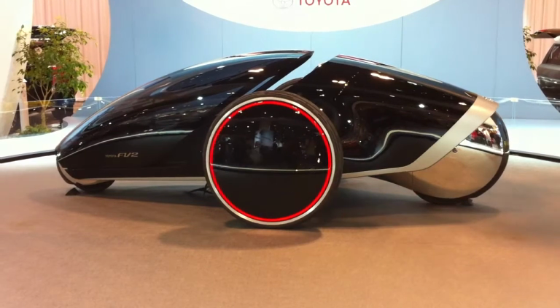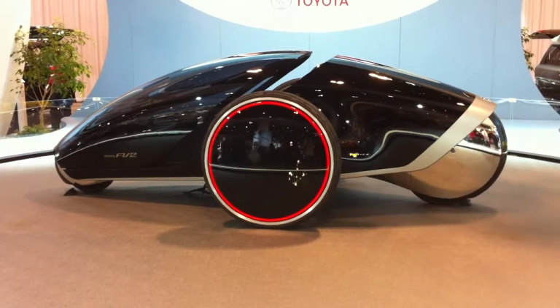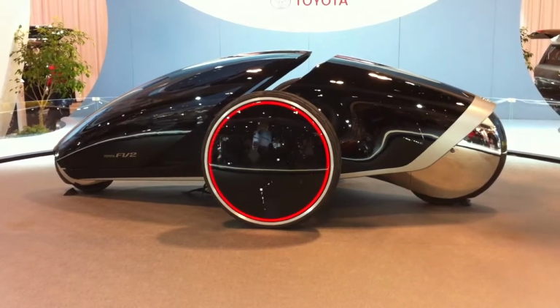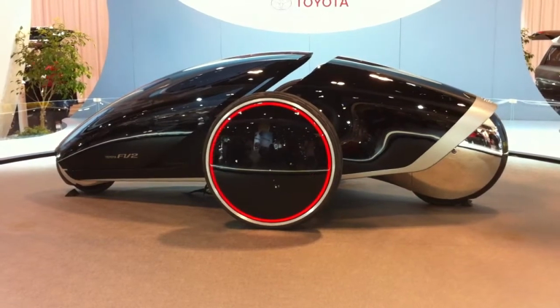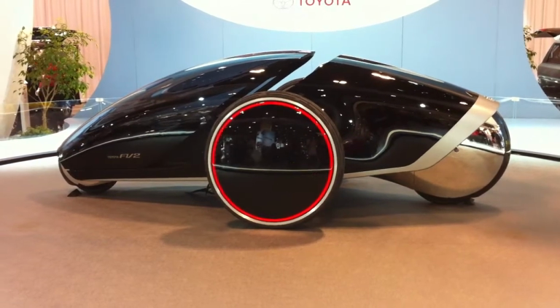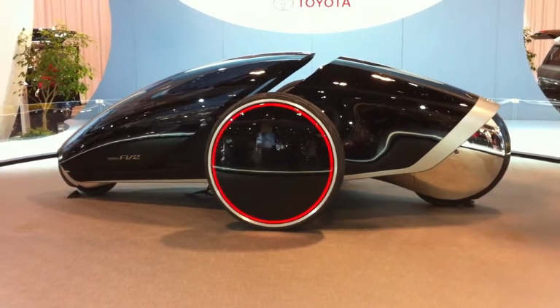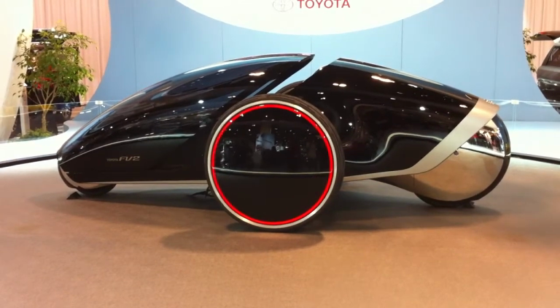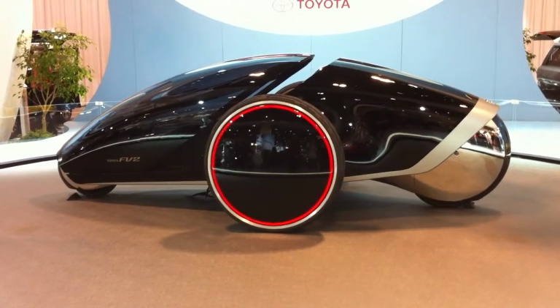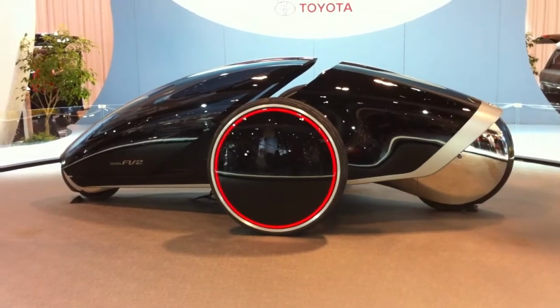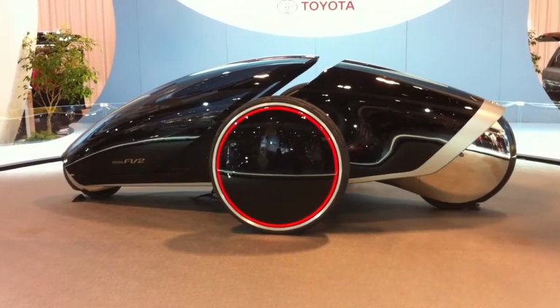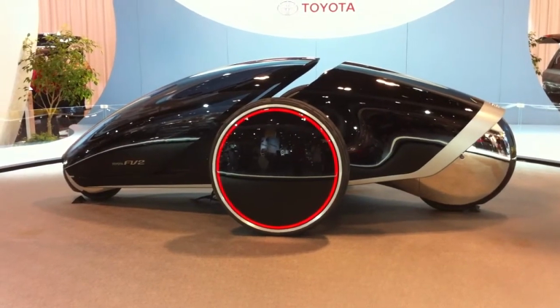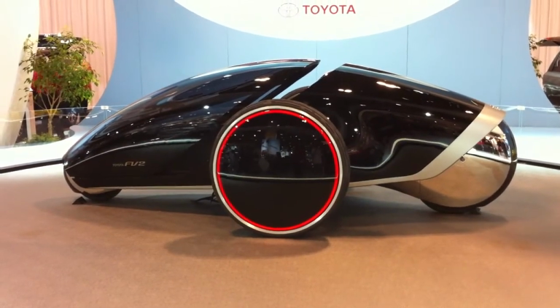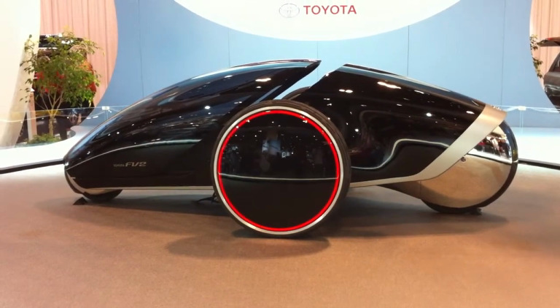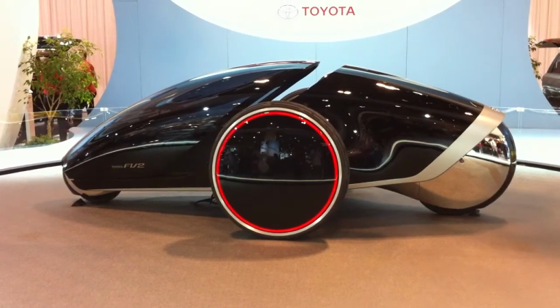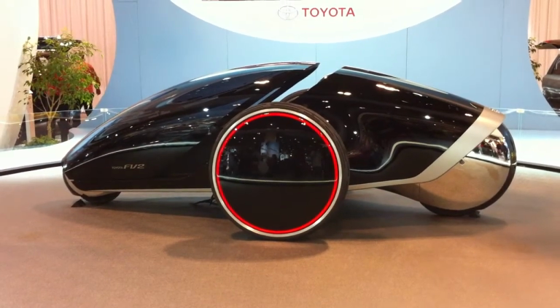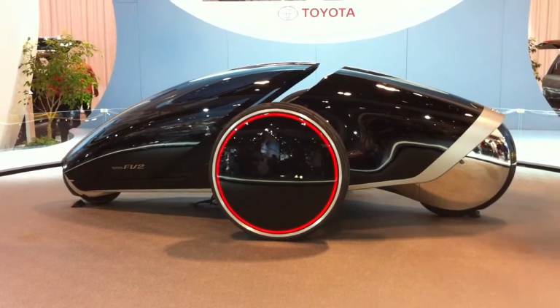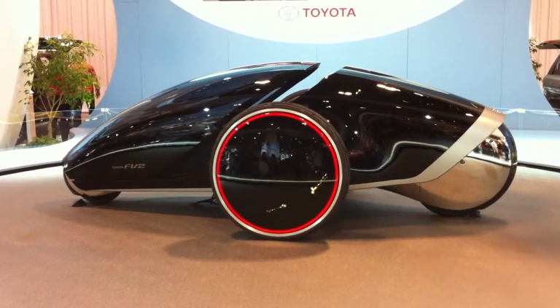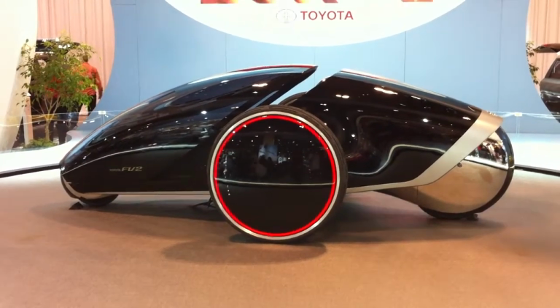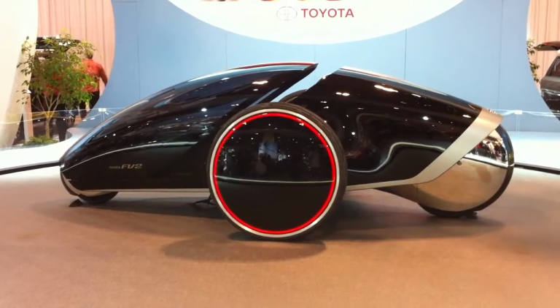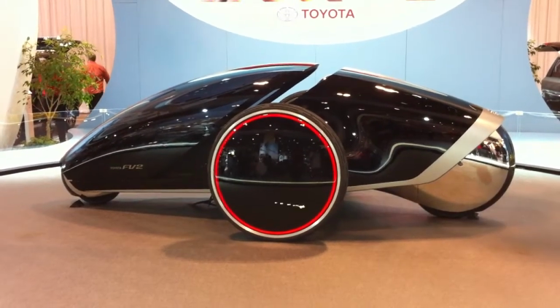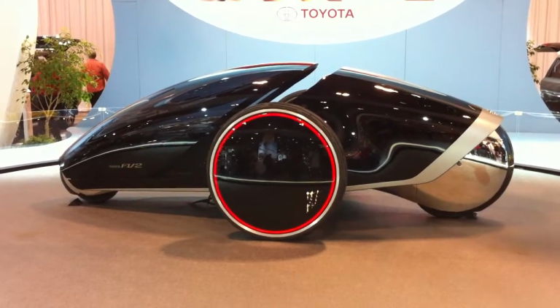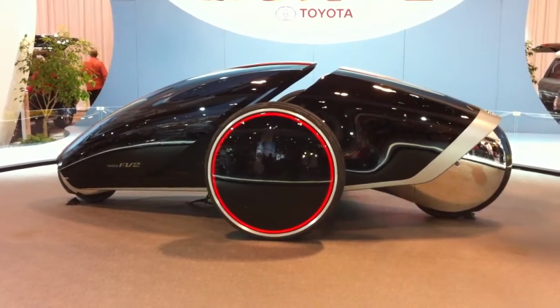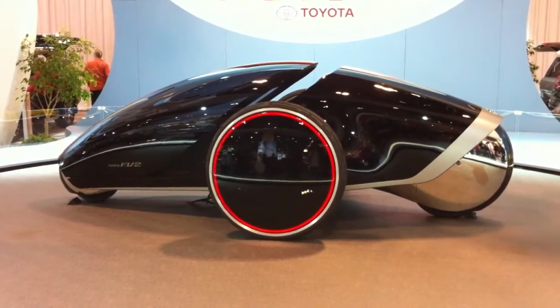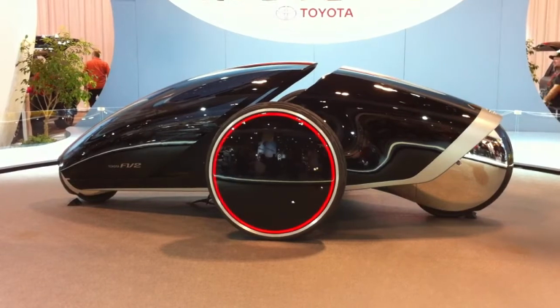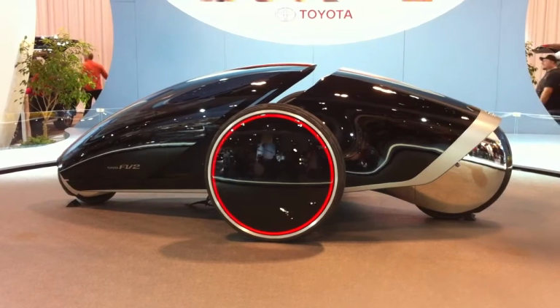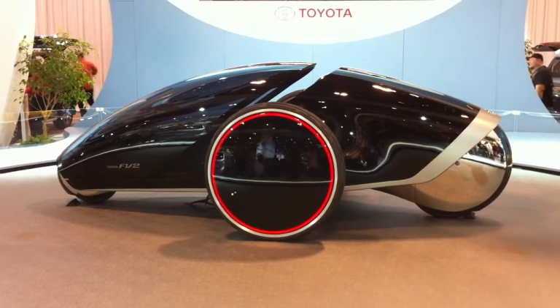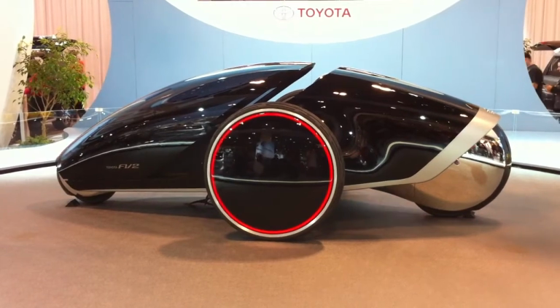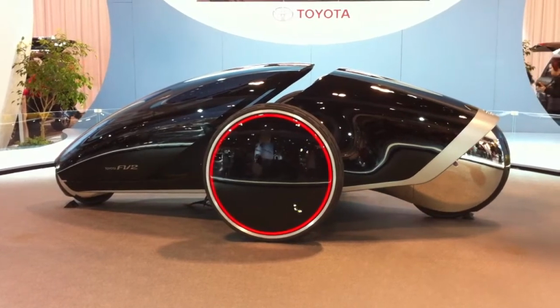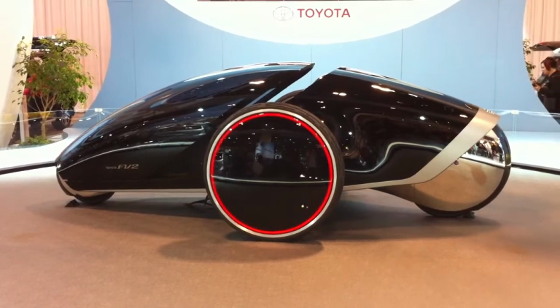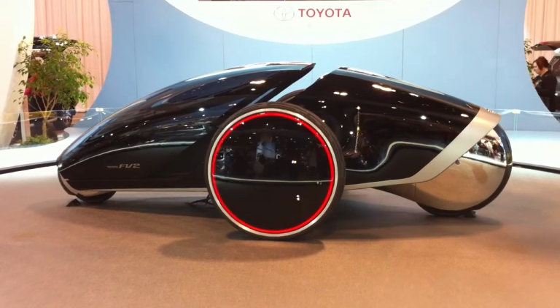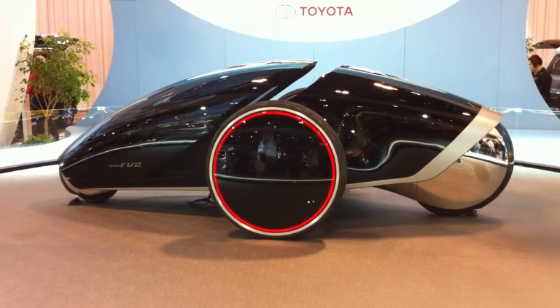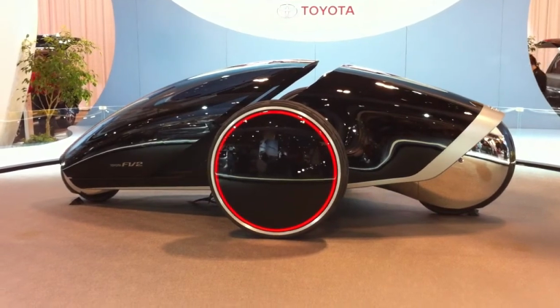You can stand or sit over the chrome centerpiece in the middle. There's no steering, brakes, or pedals. It's completely electric, and top speed is 32 kilometers.